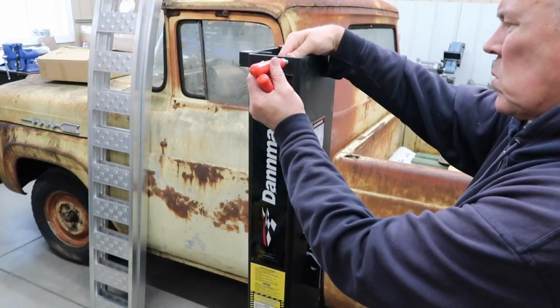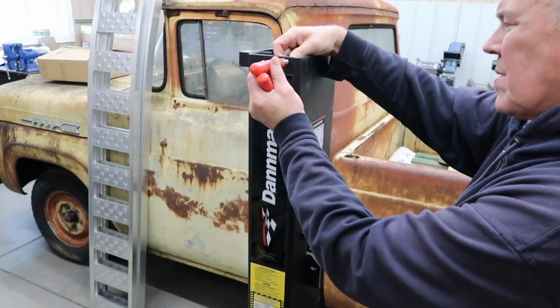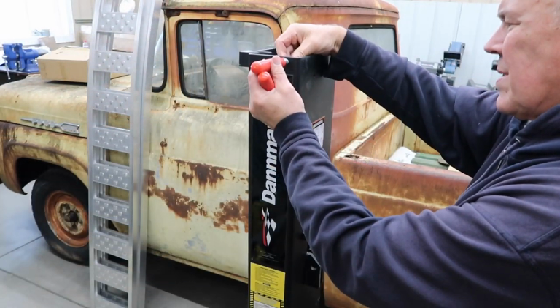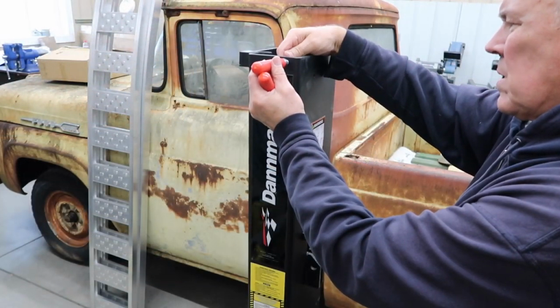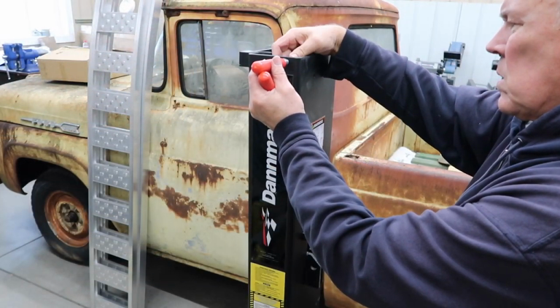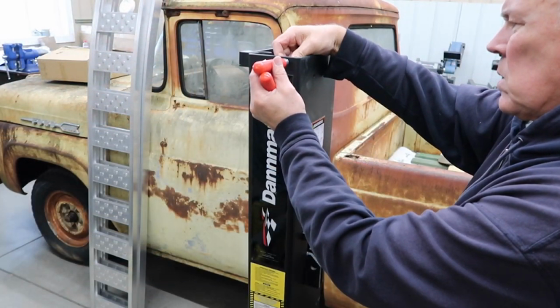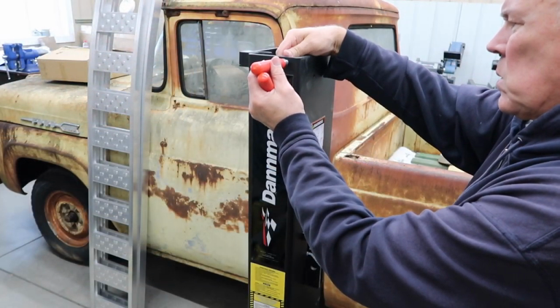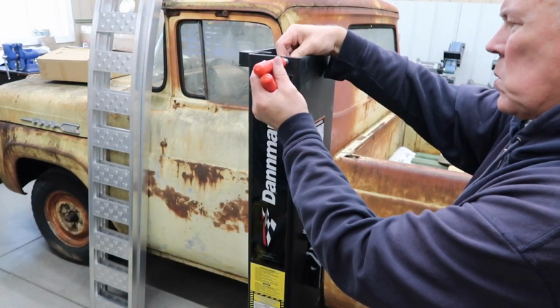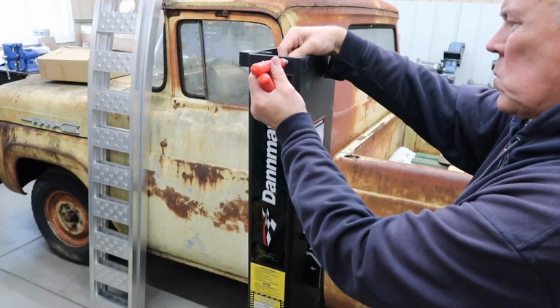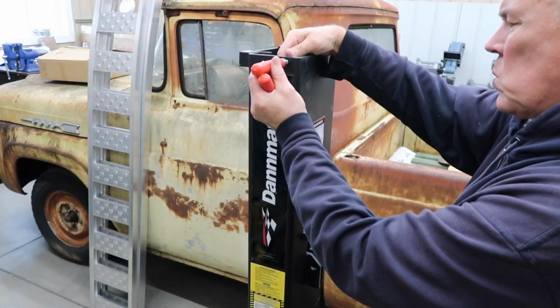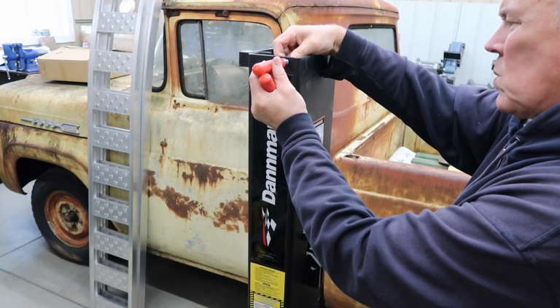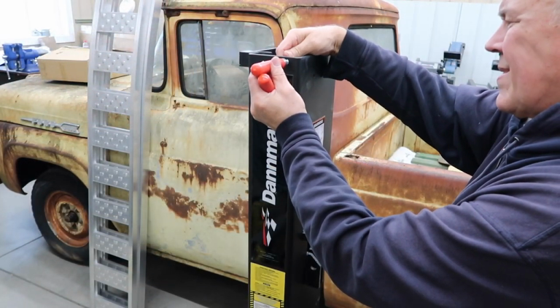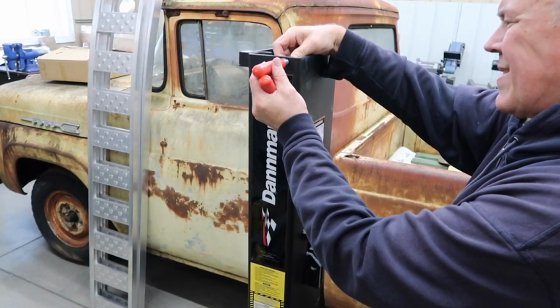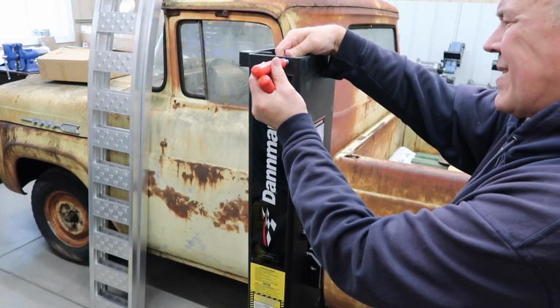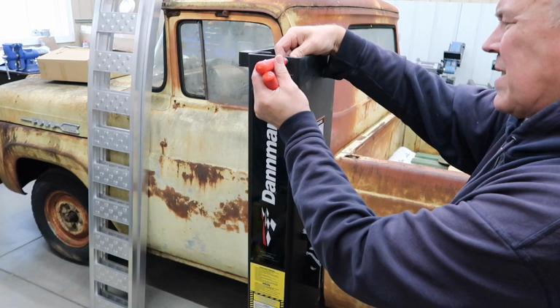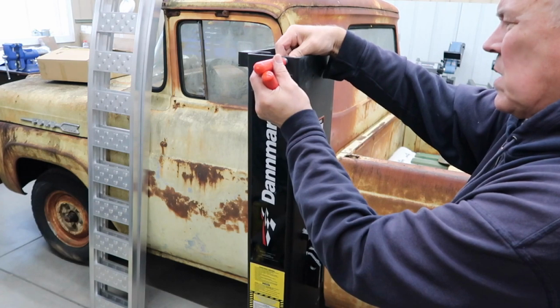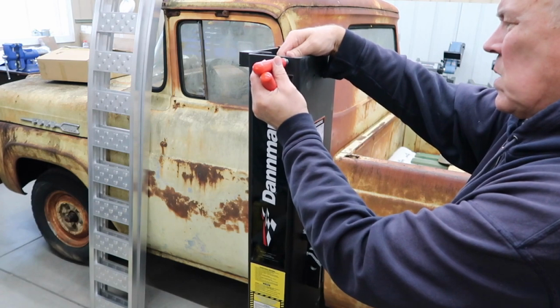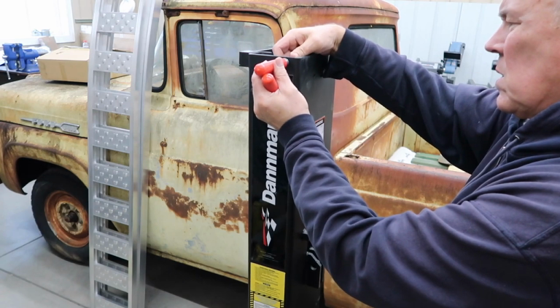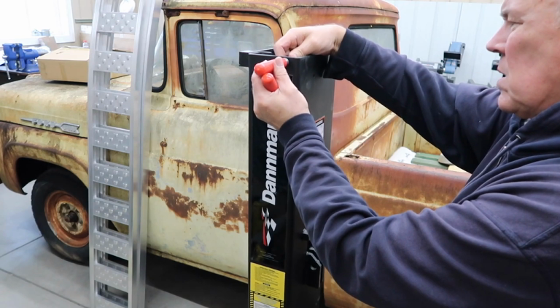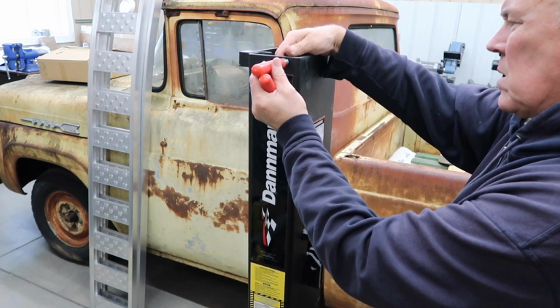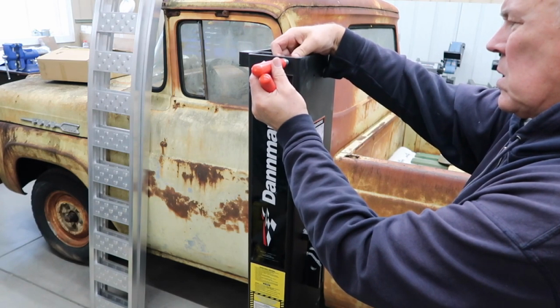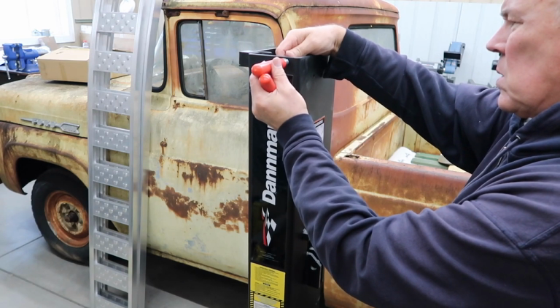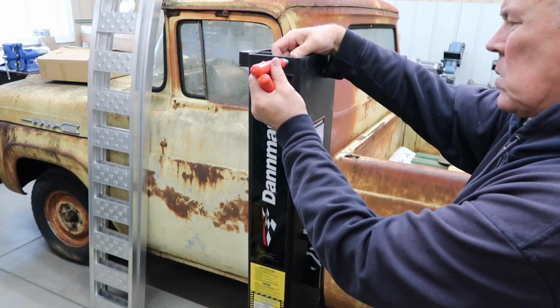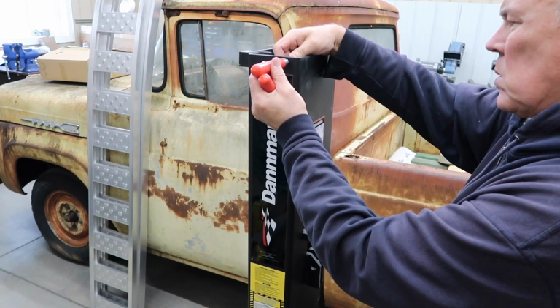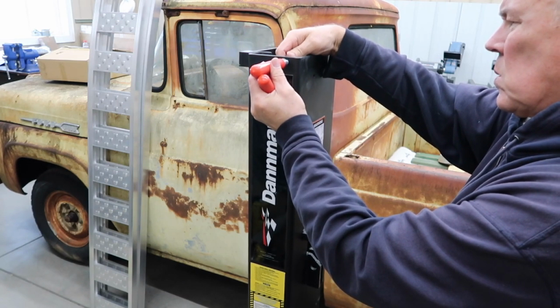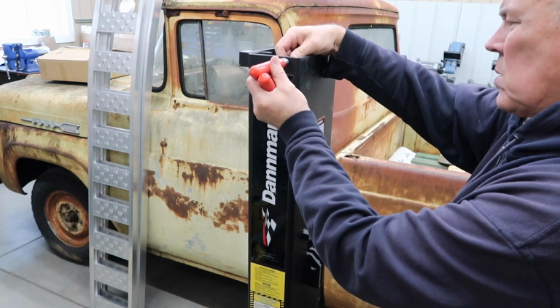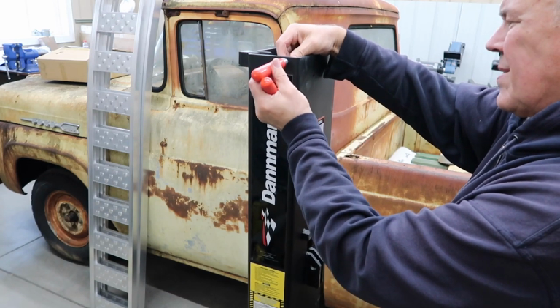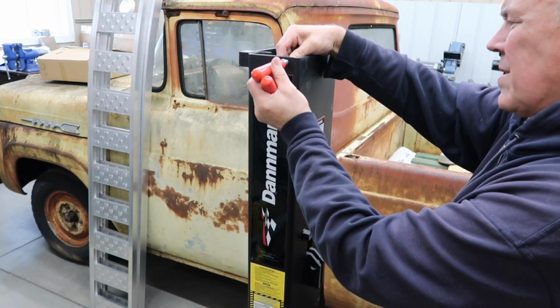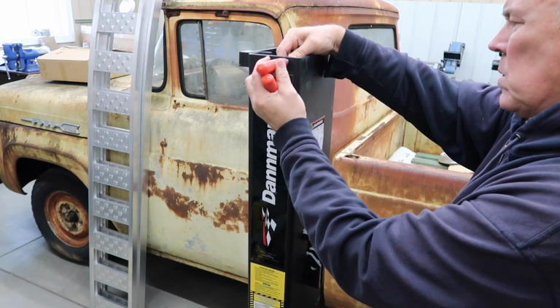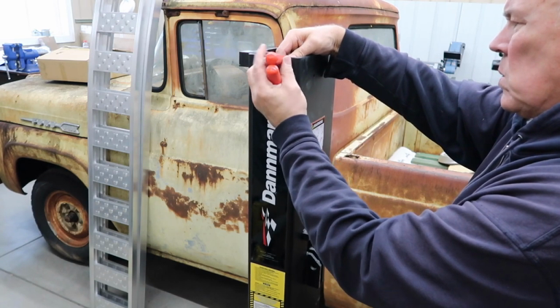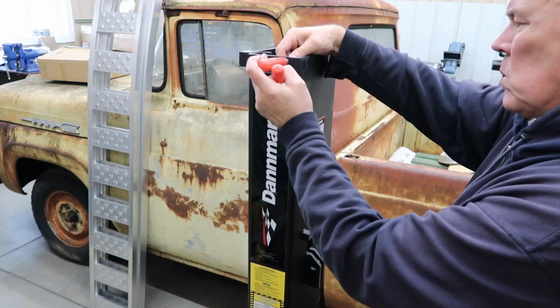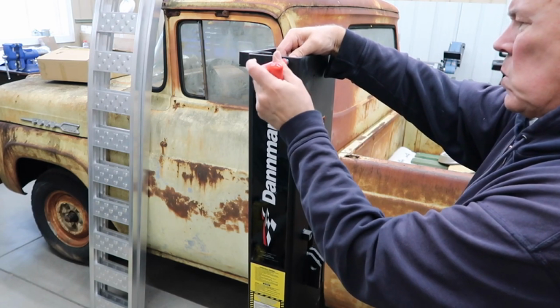Once you have the columns upright, install the handles. This helps a single person move the columns around.